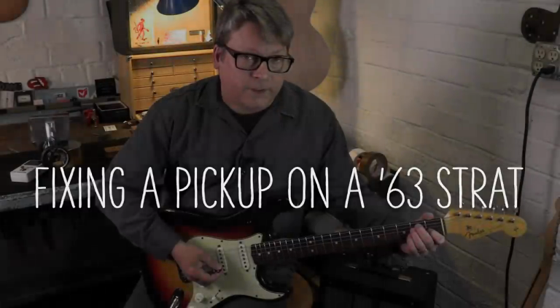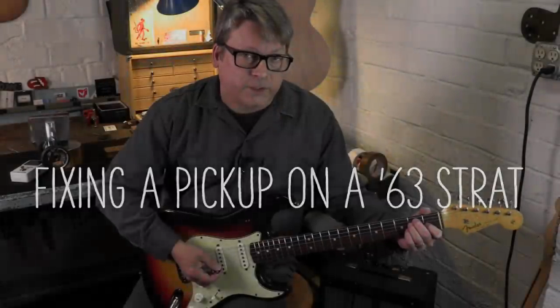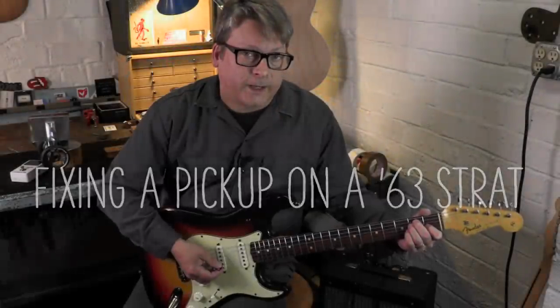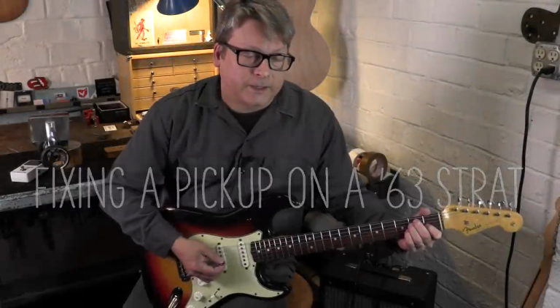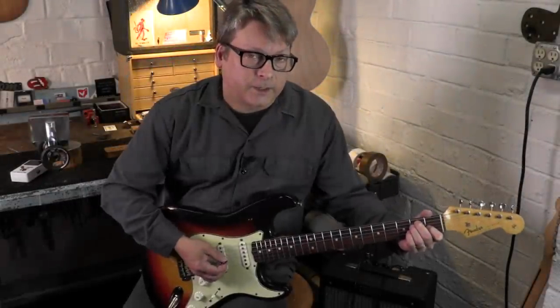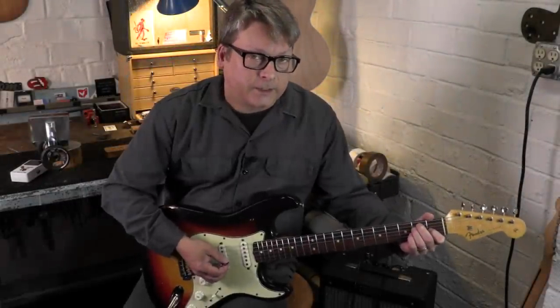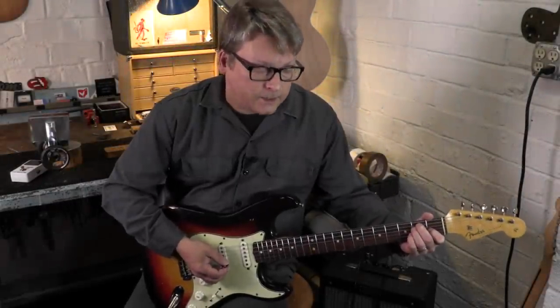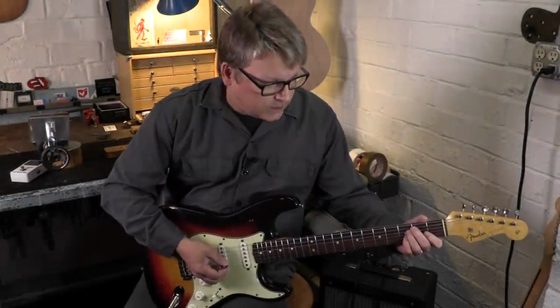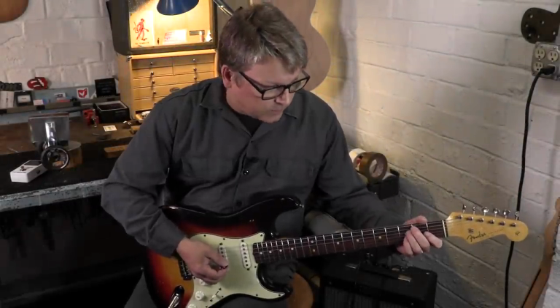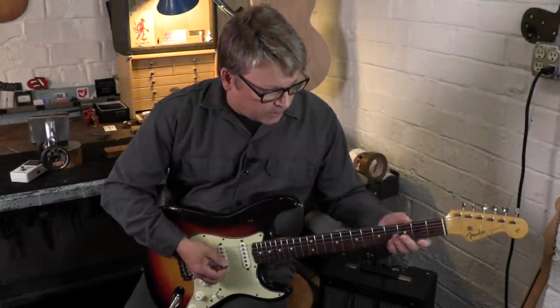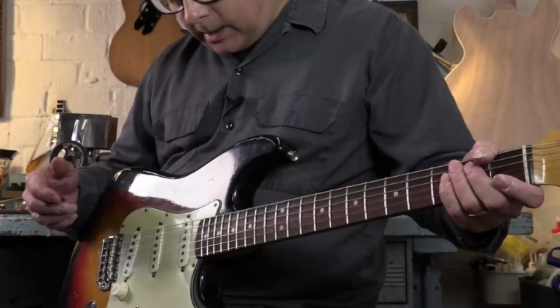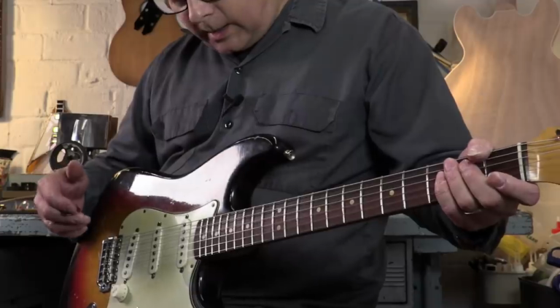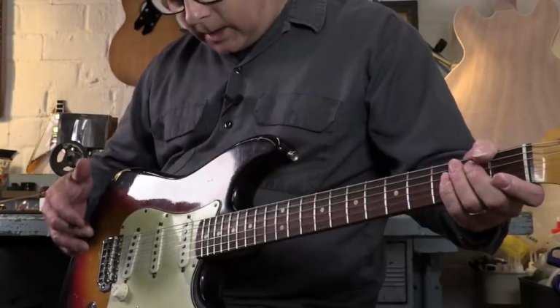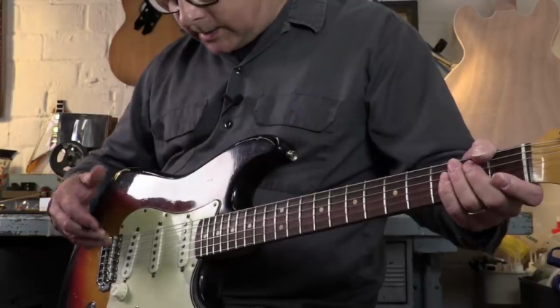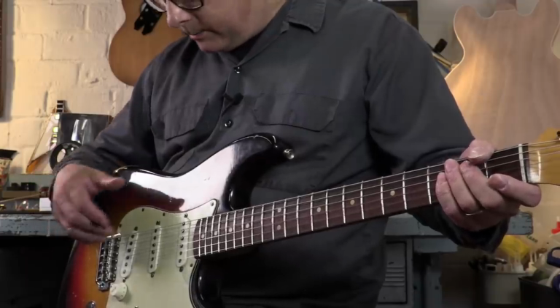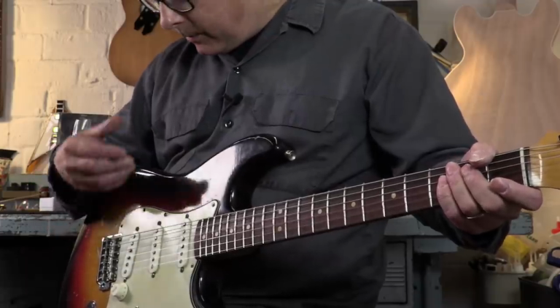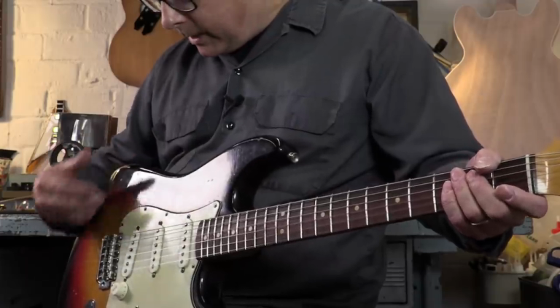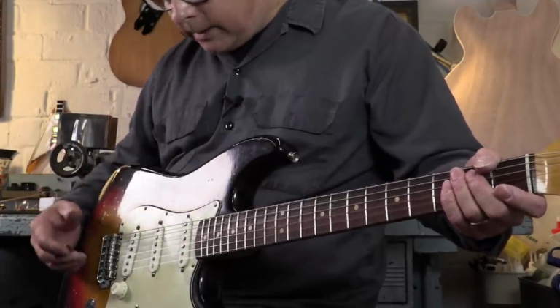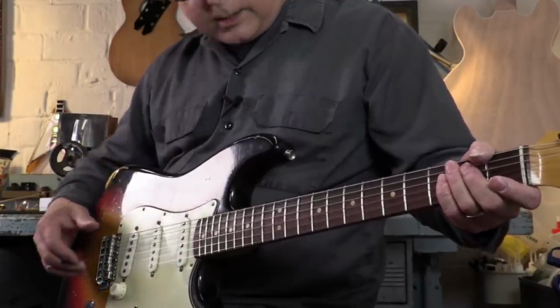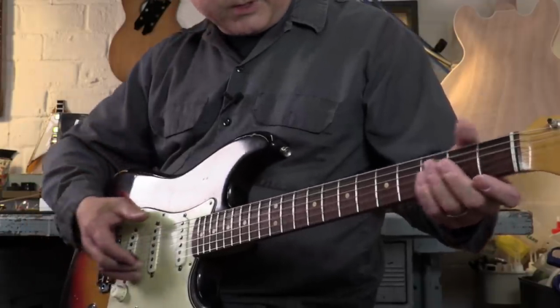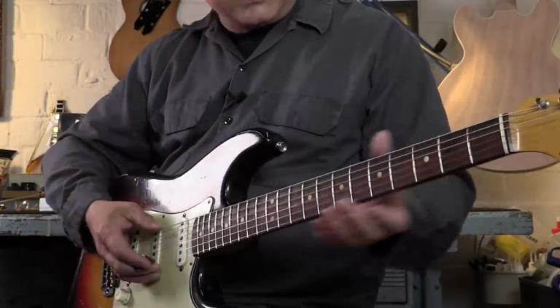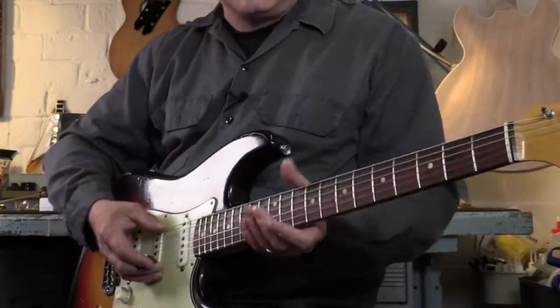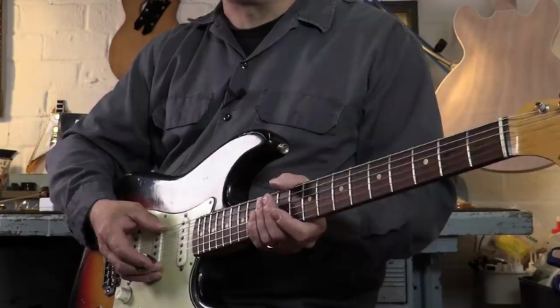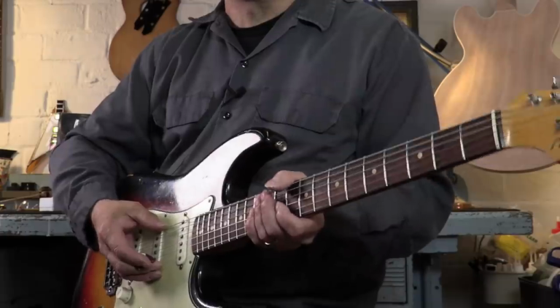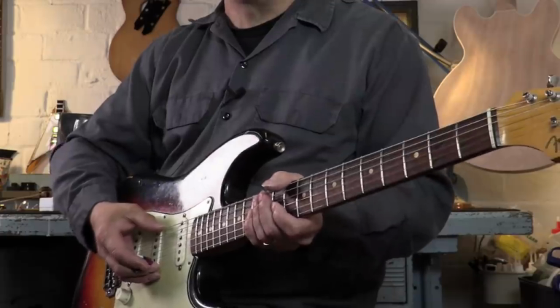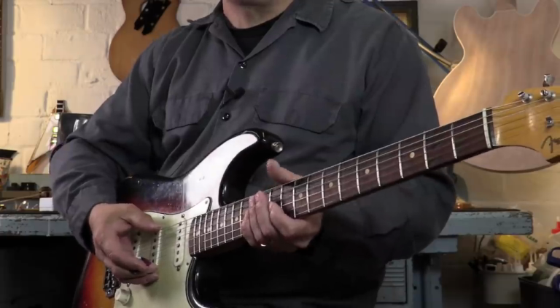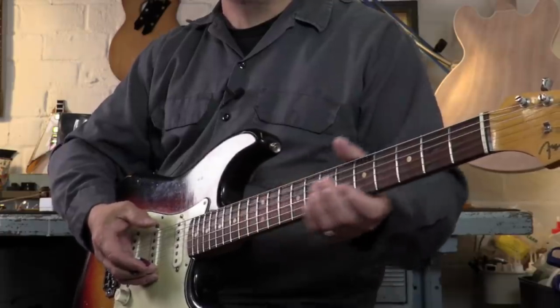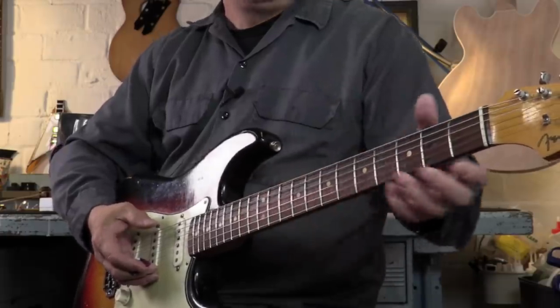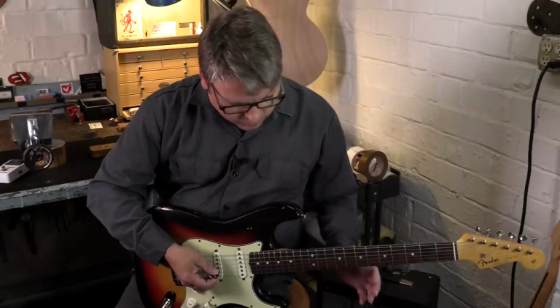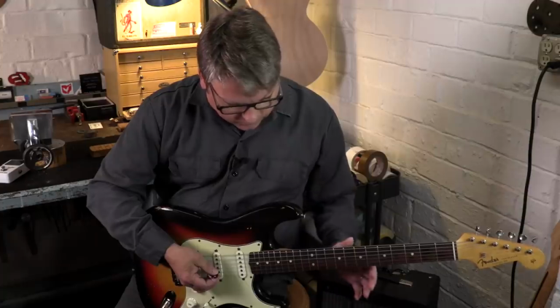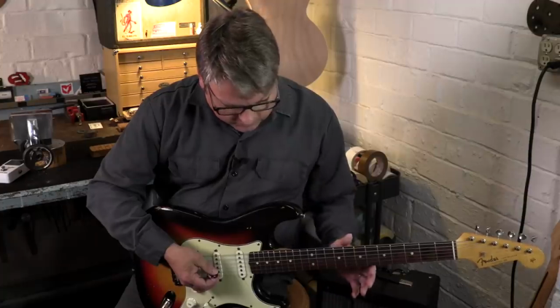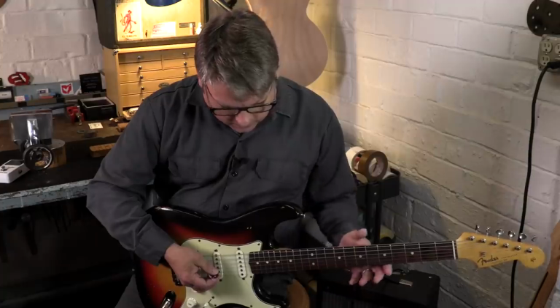Fender Stratocaster 1963. It's awesome. Three color sunburst, it's got a great big neck, beautiful guitar.